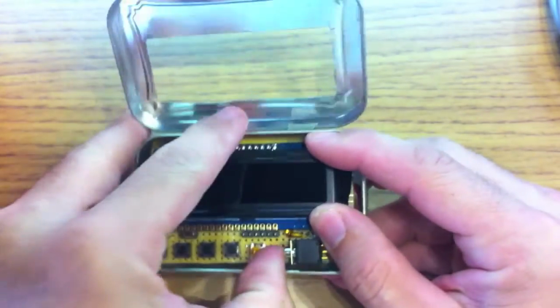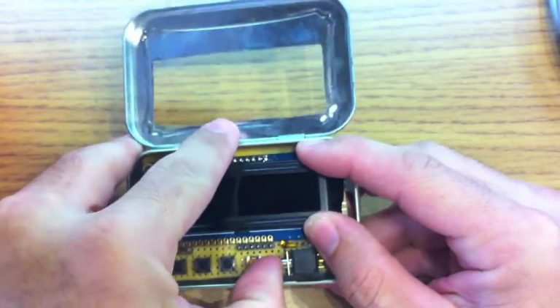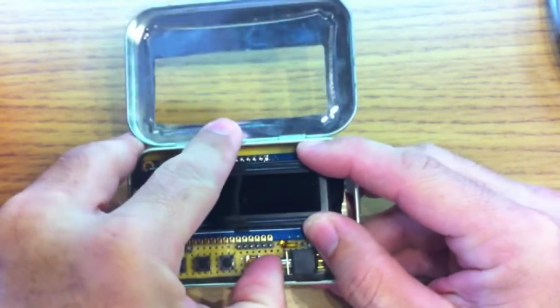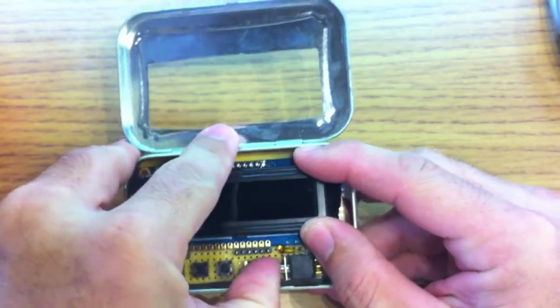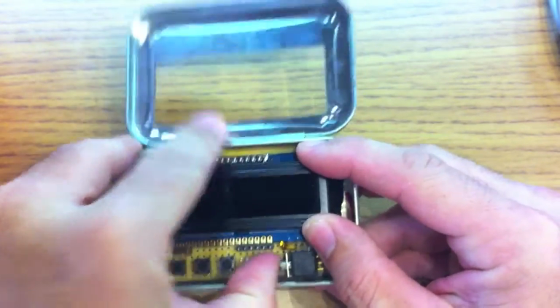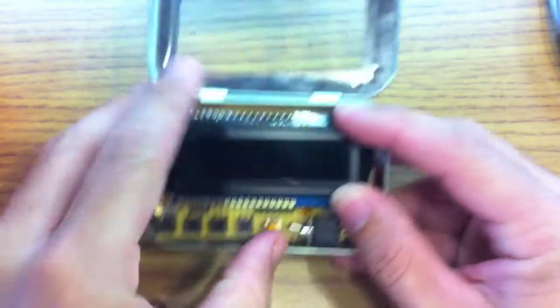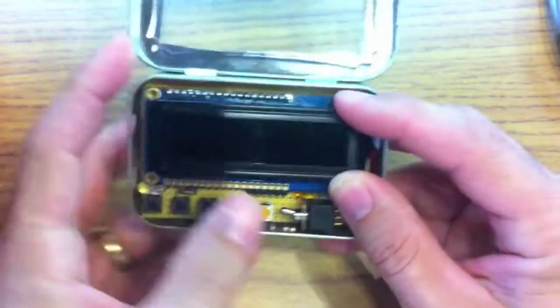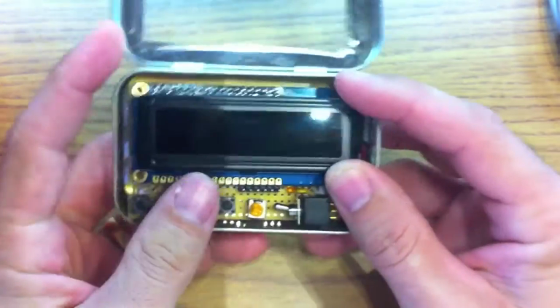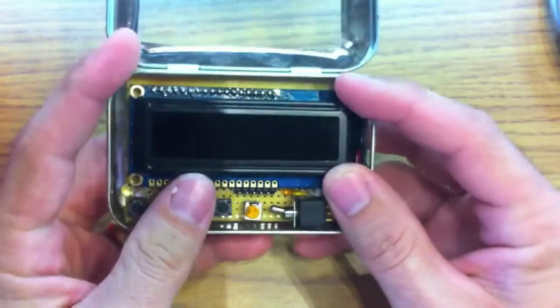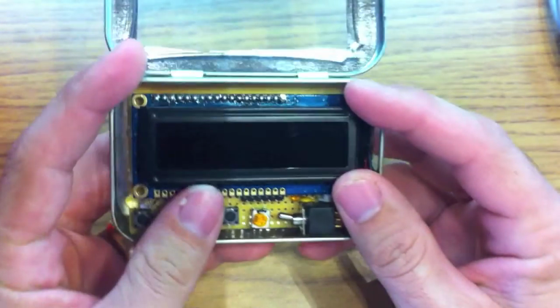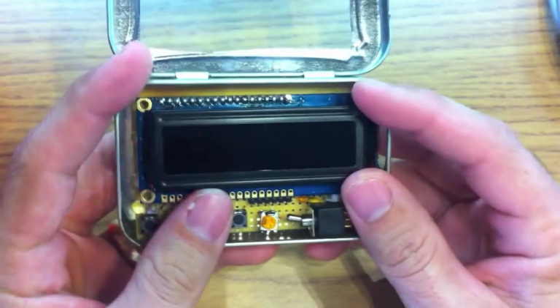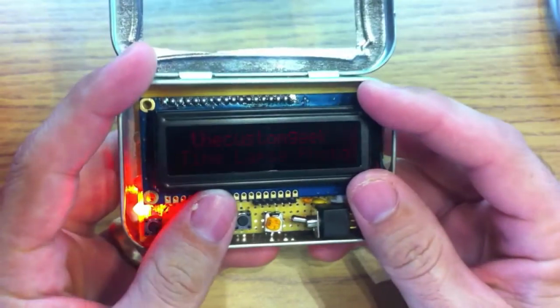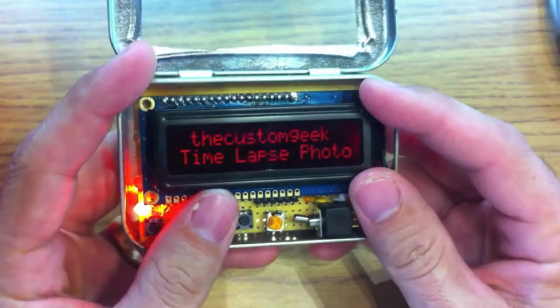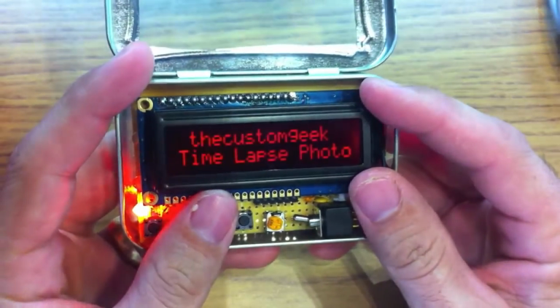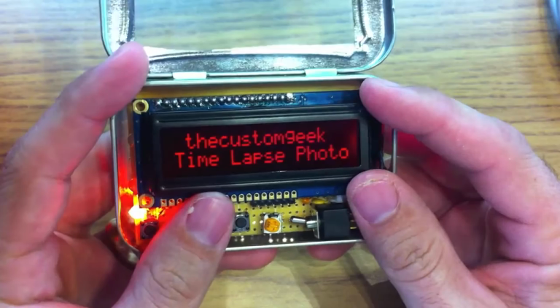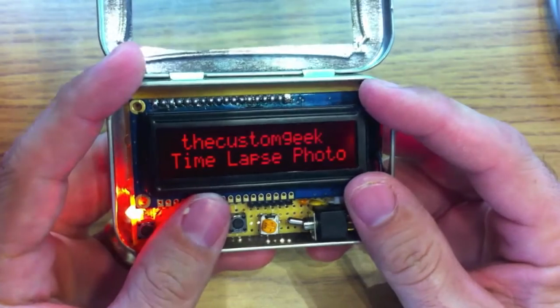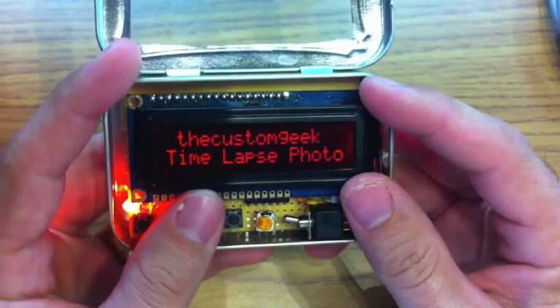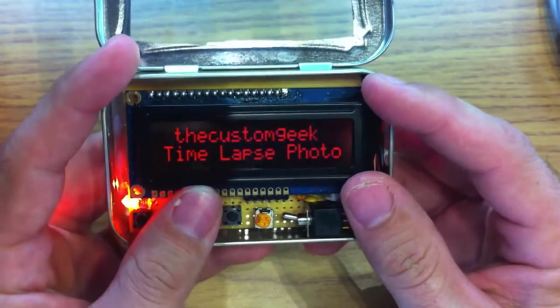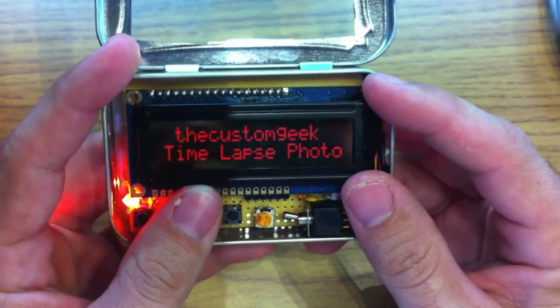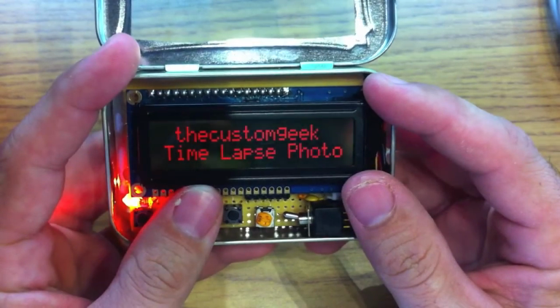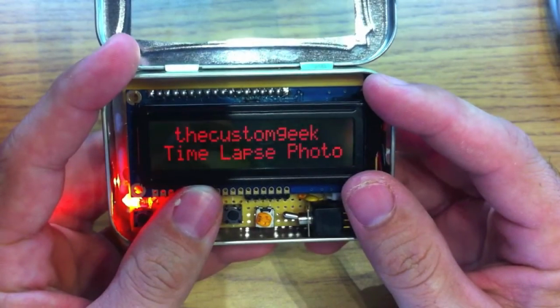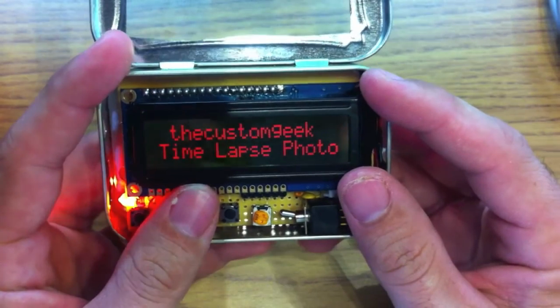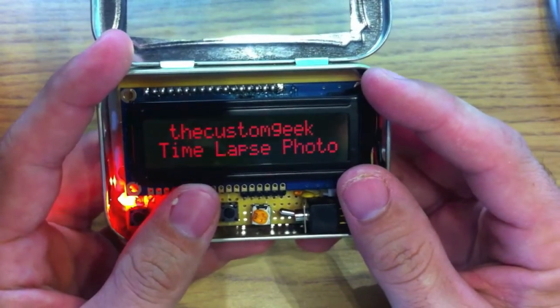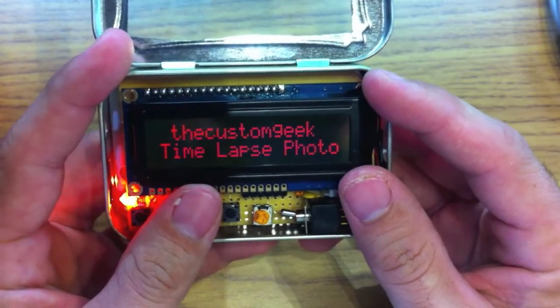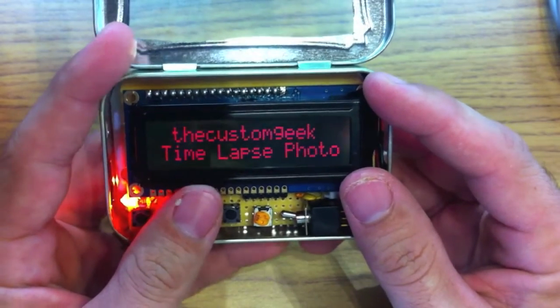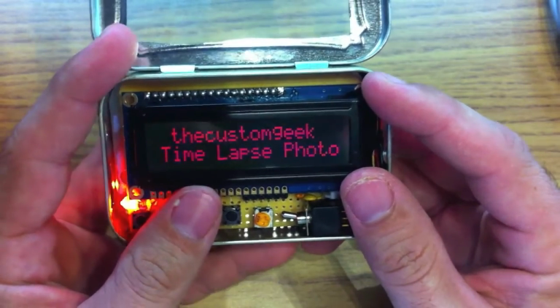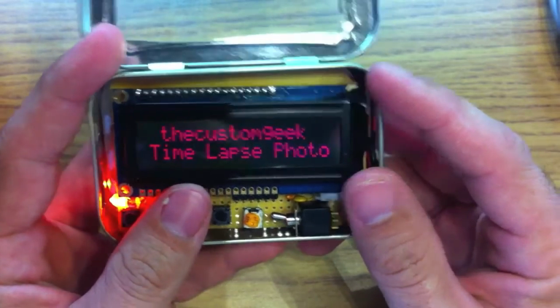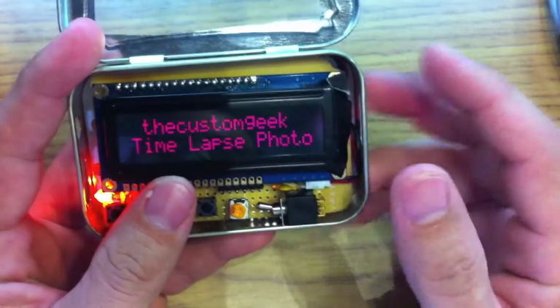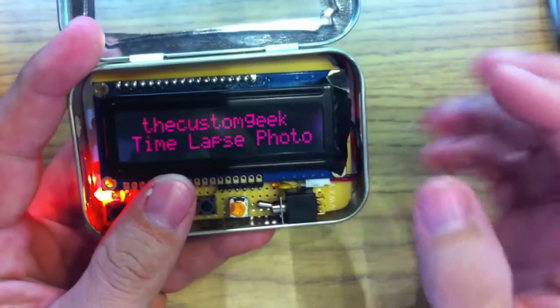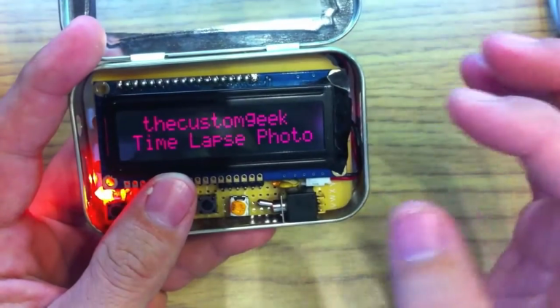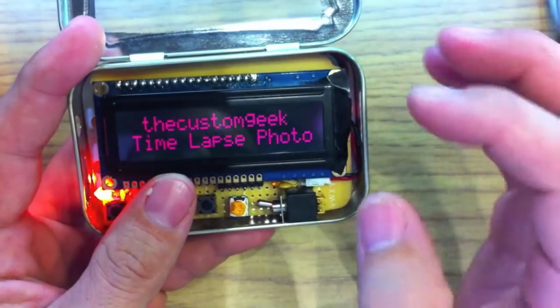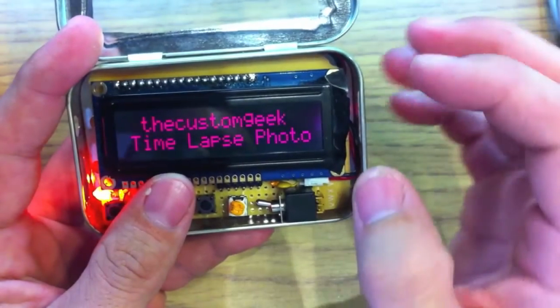So if you turn this on, you can see that it's a time-lapse photo mechanism.